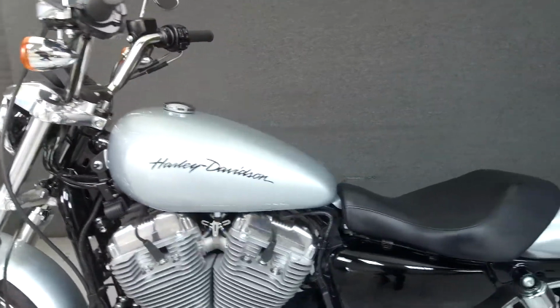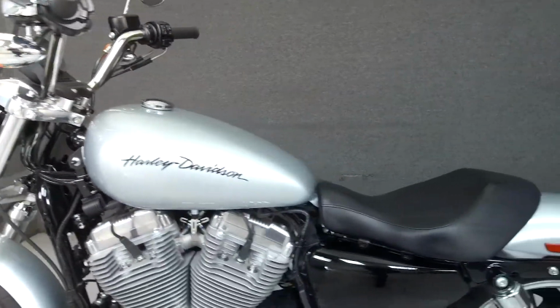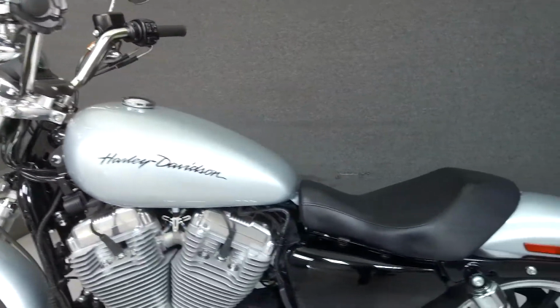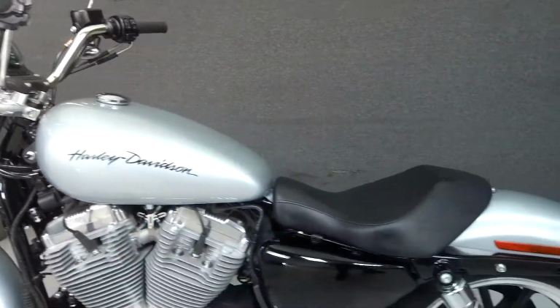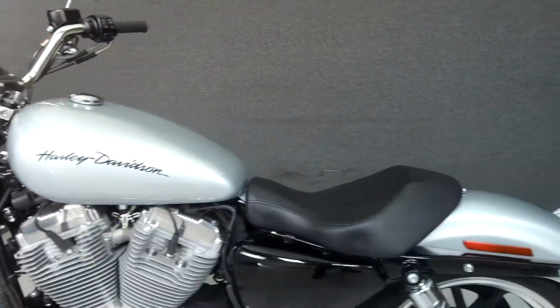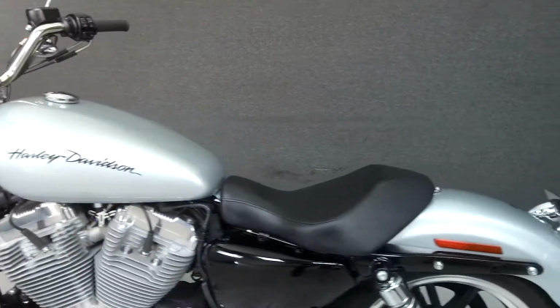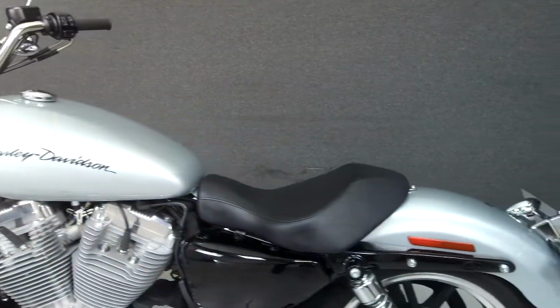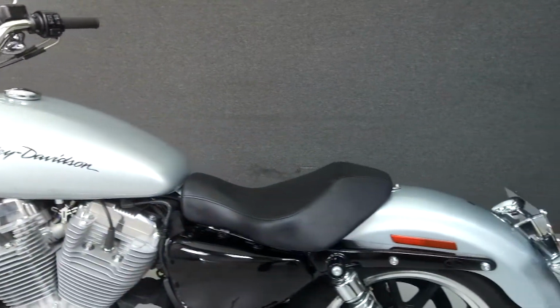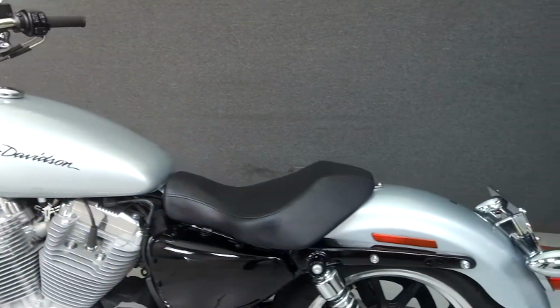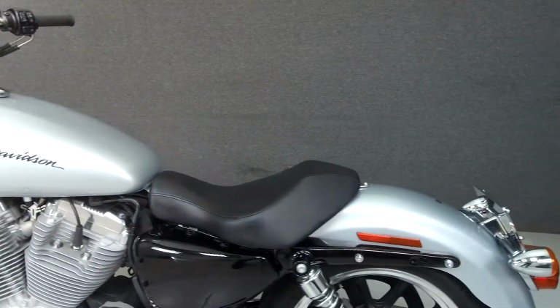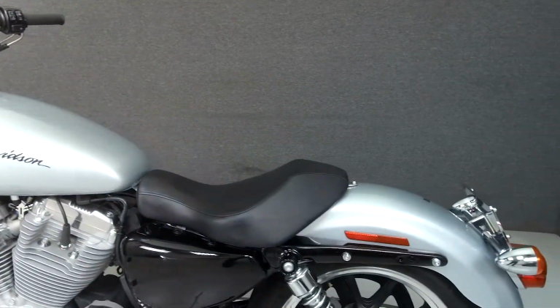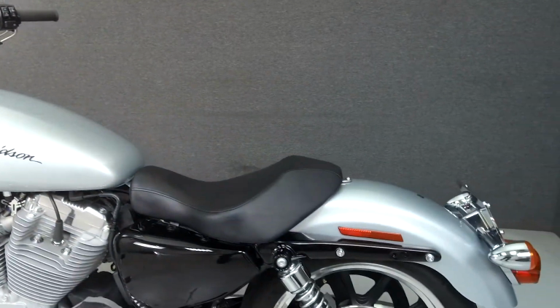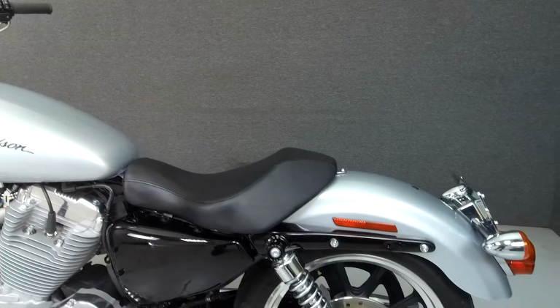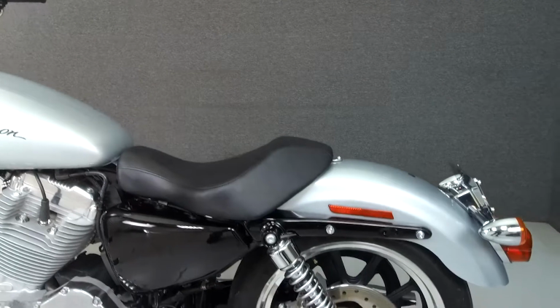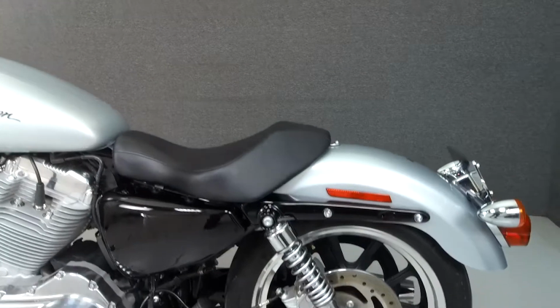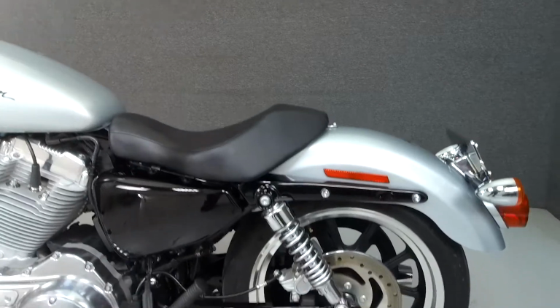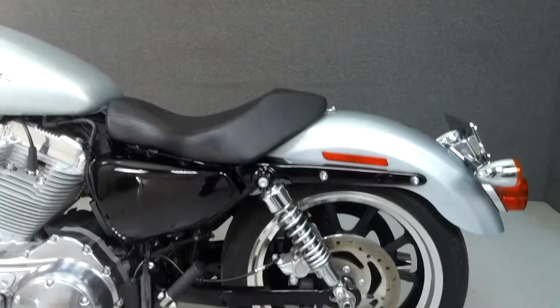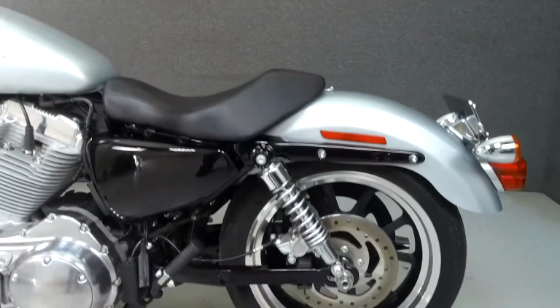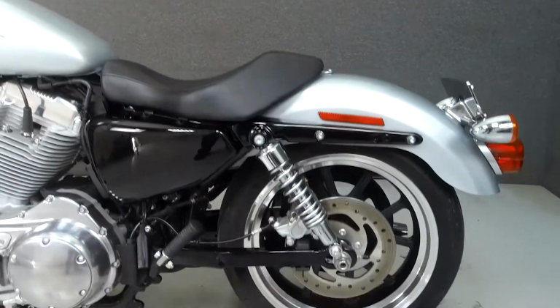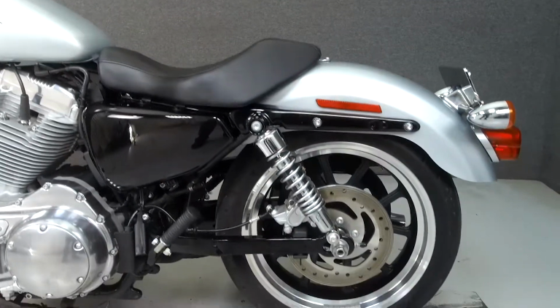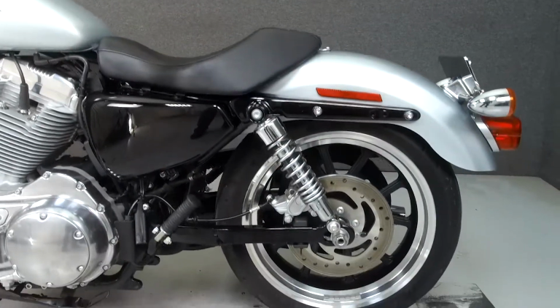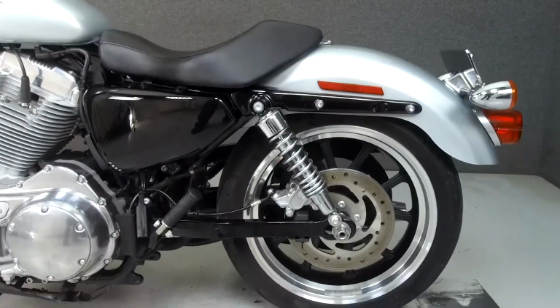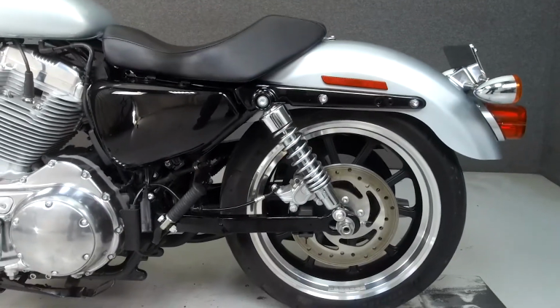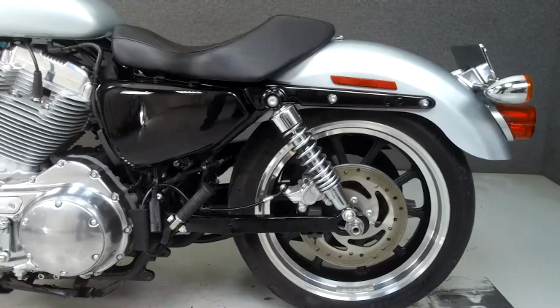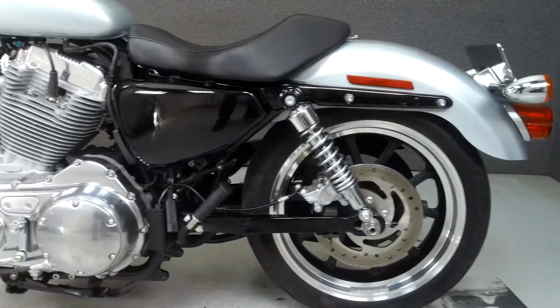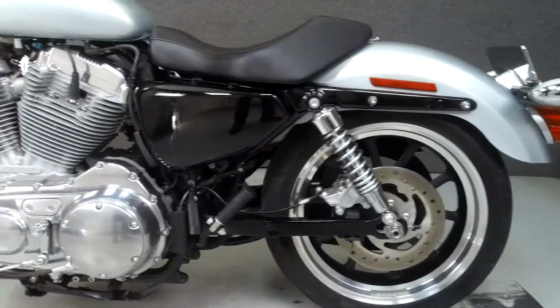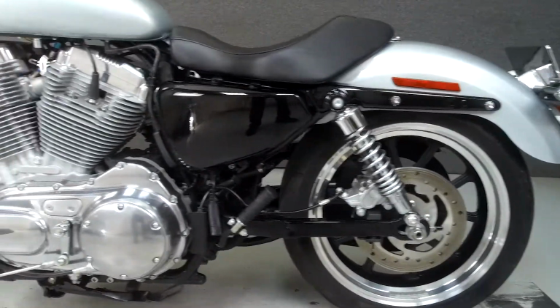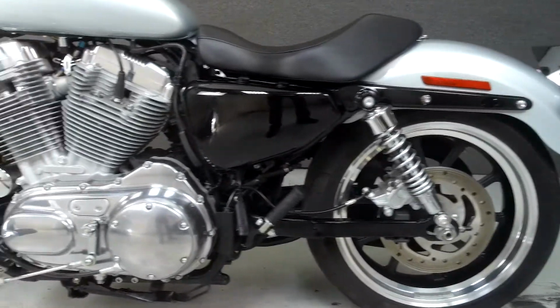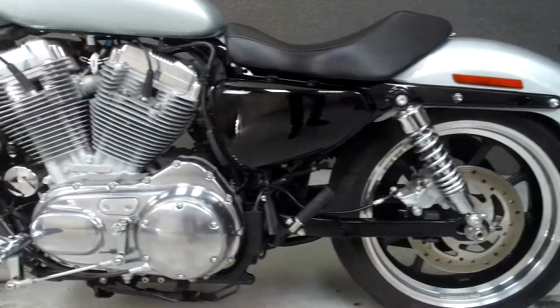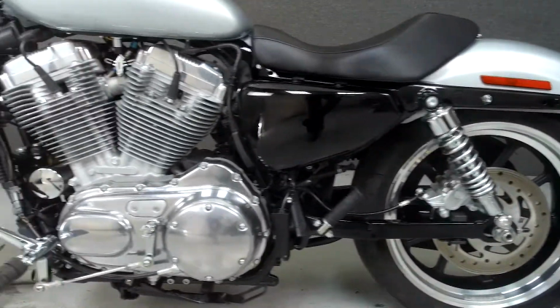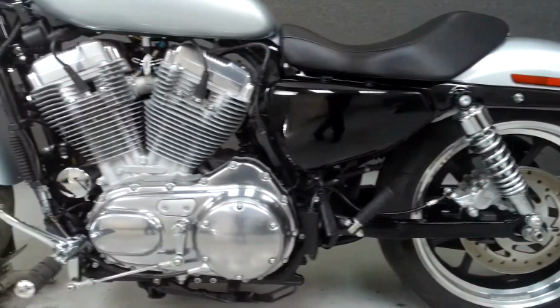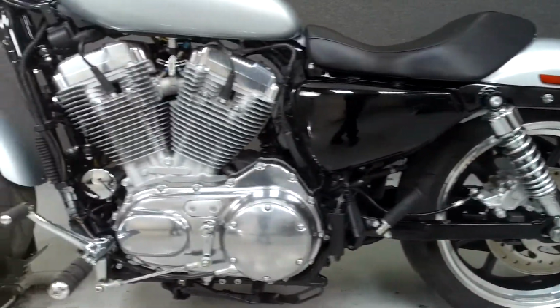This bike has been upgraded with forward controls, driver foot pegs, and relocated rear turn signals.